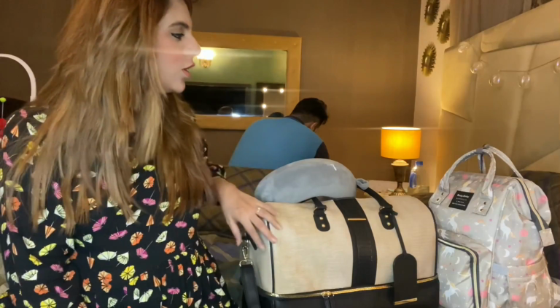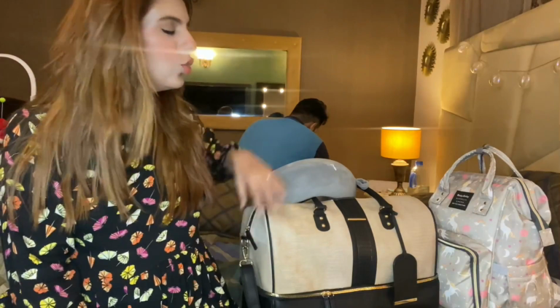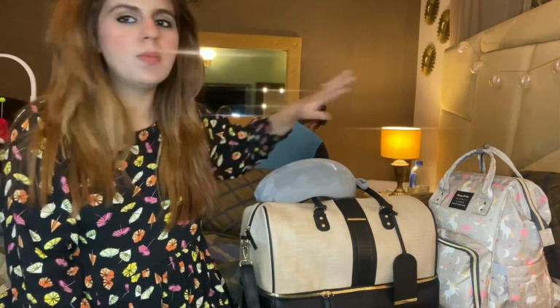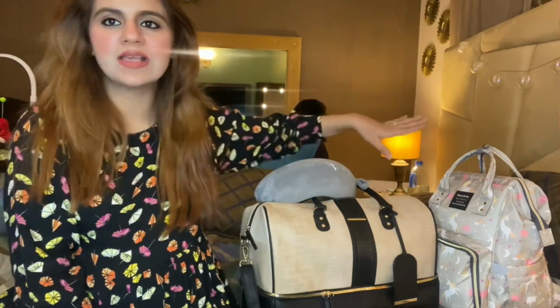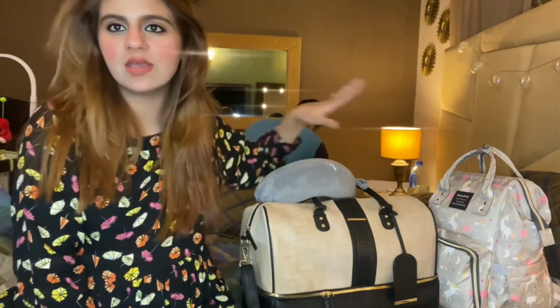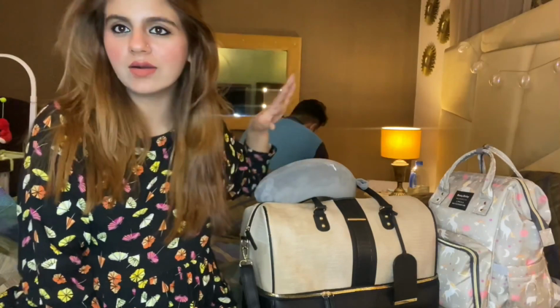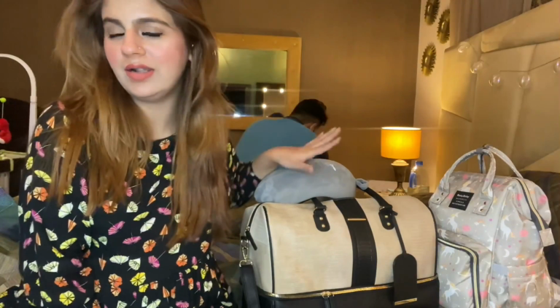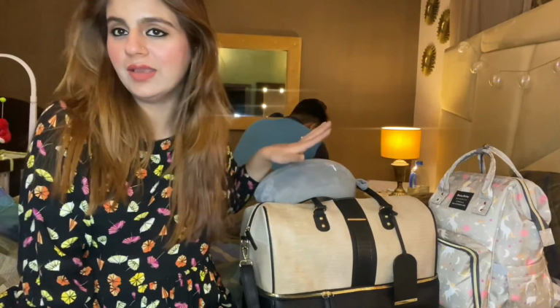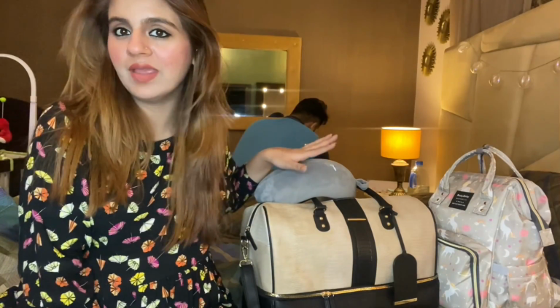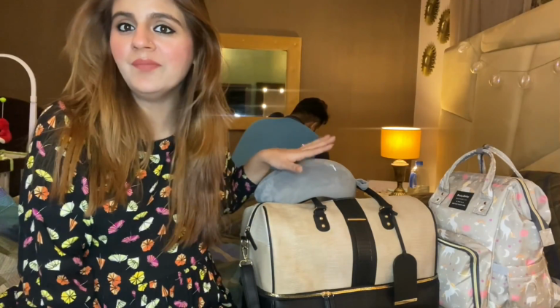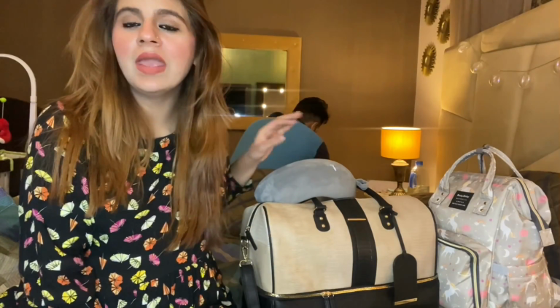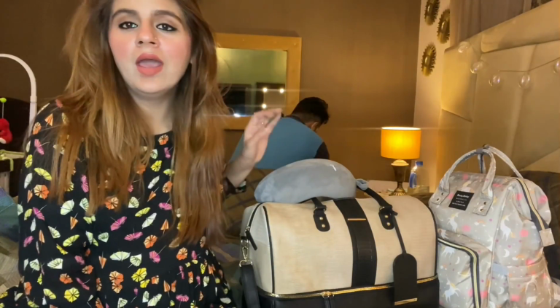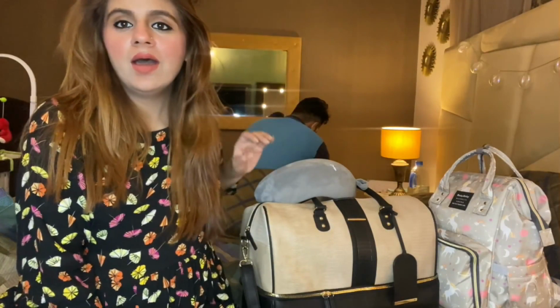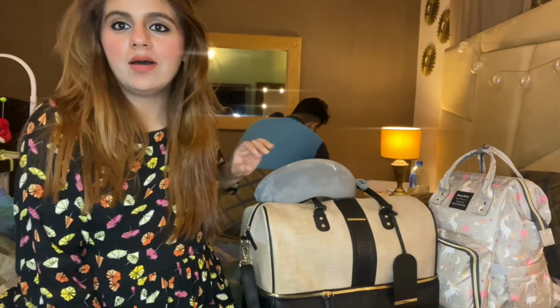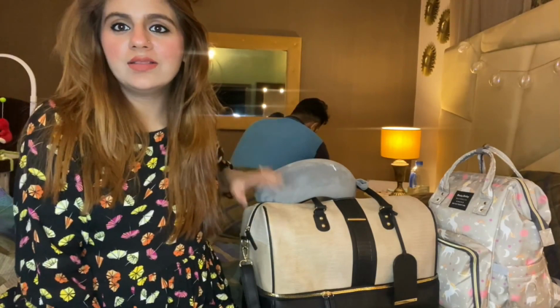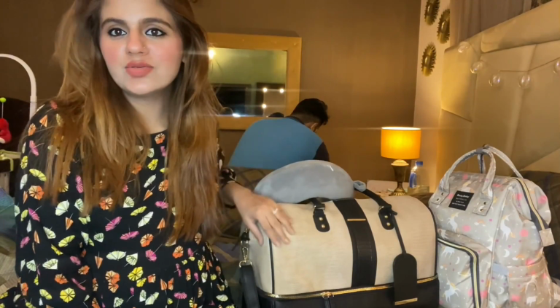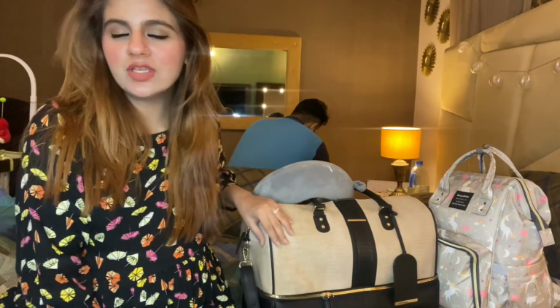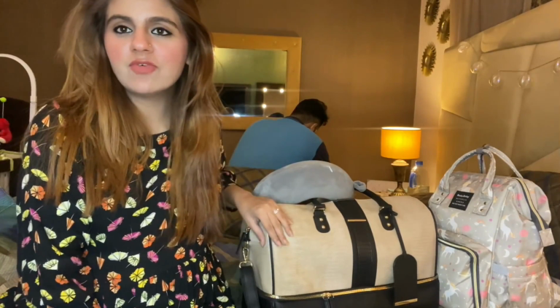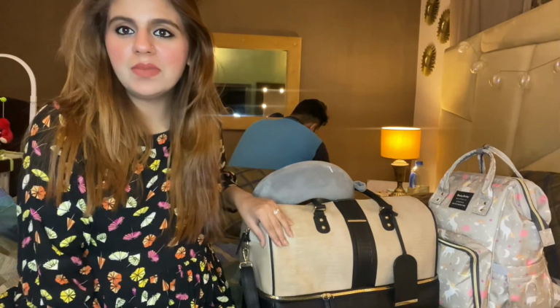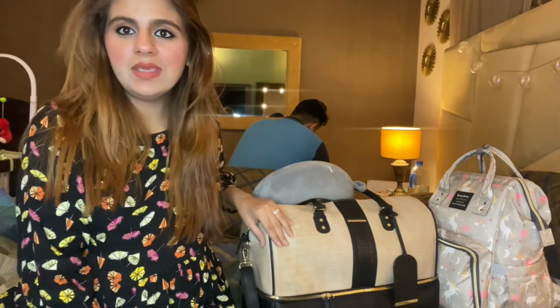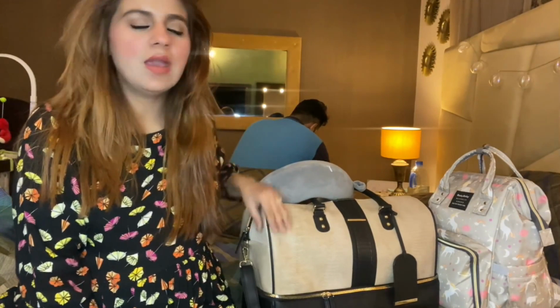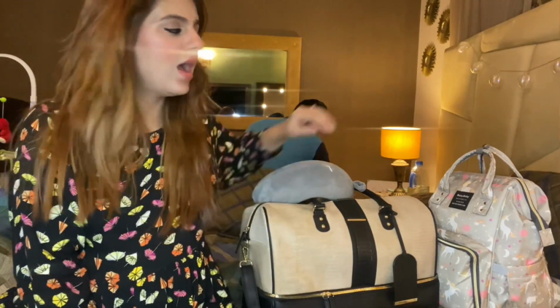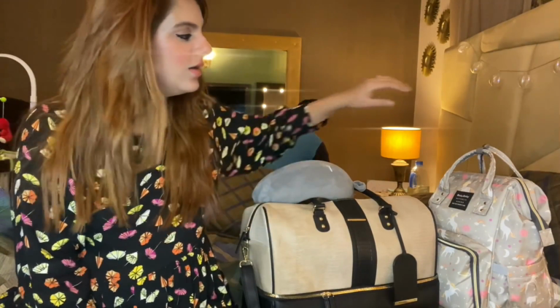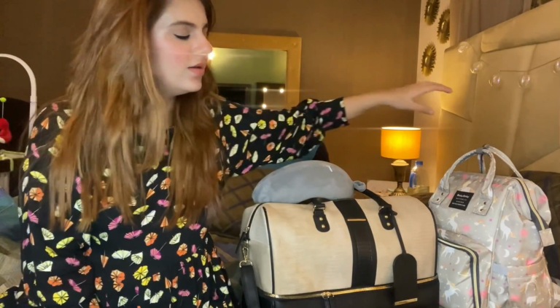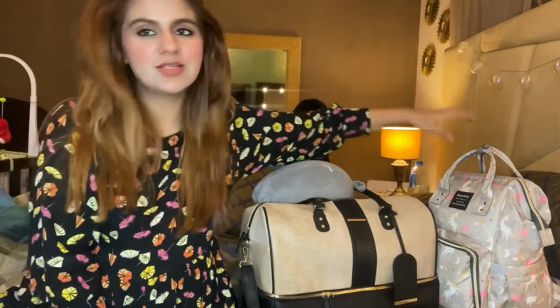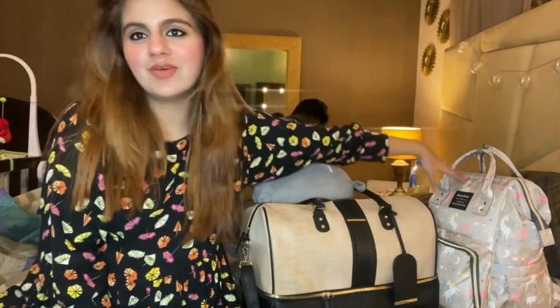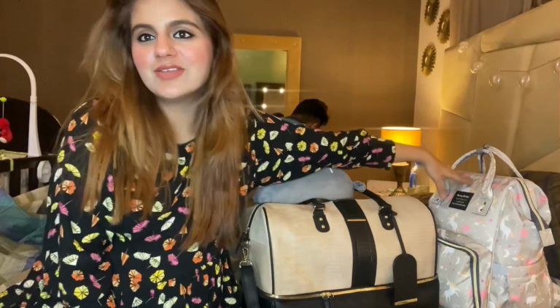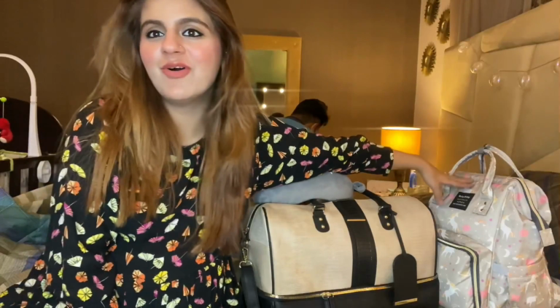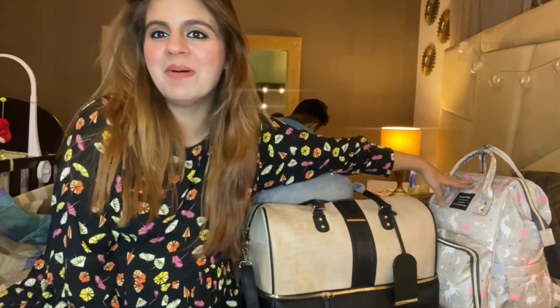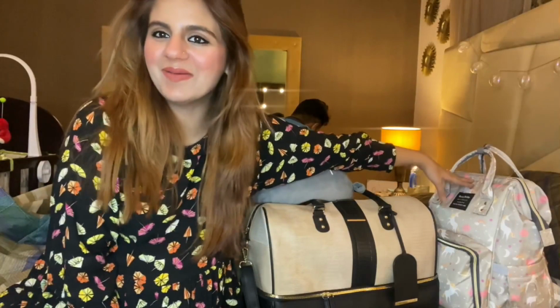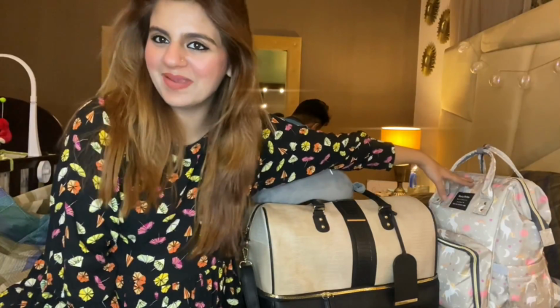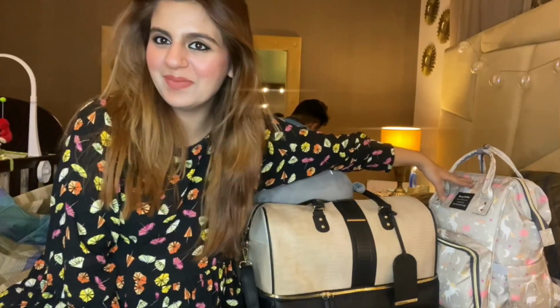So as you can see, I have two bags. This one is for me and this one is for my baby.